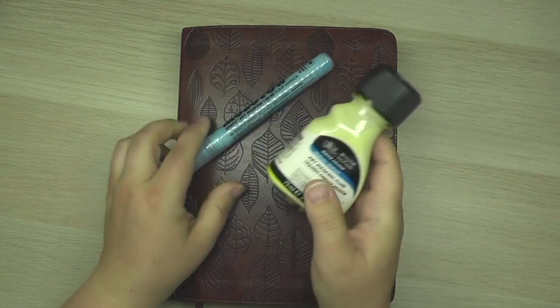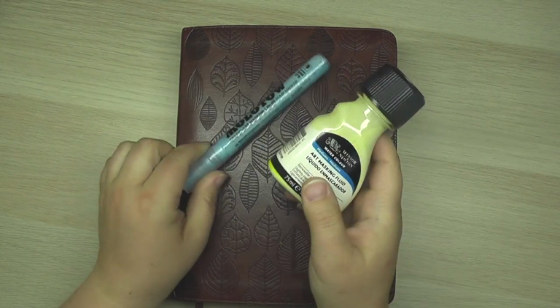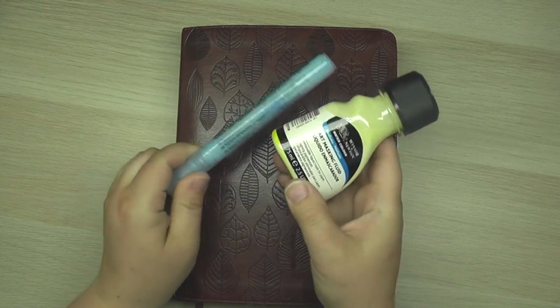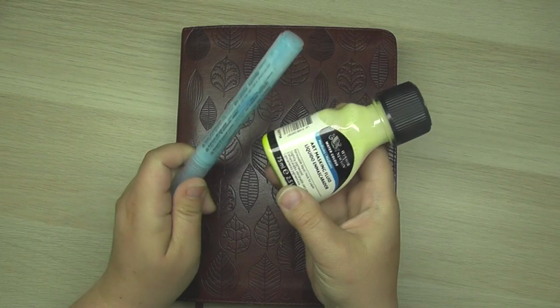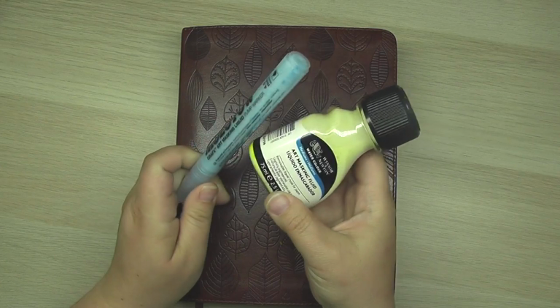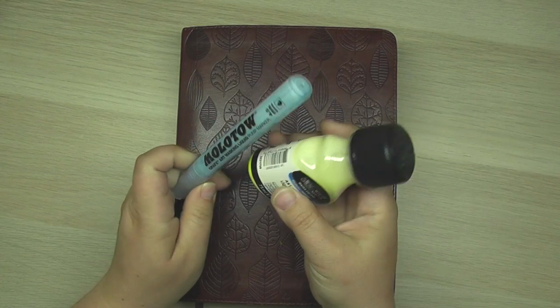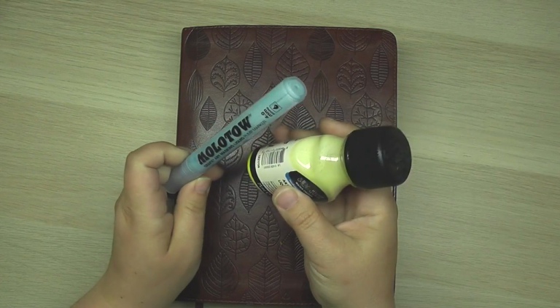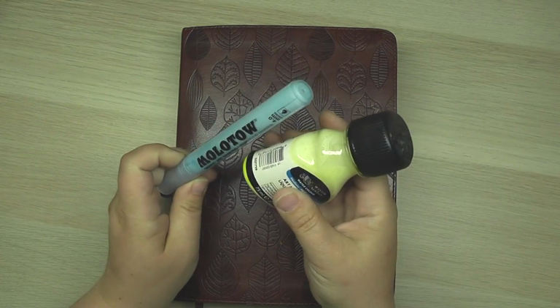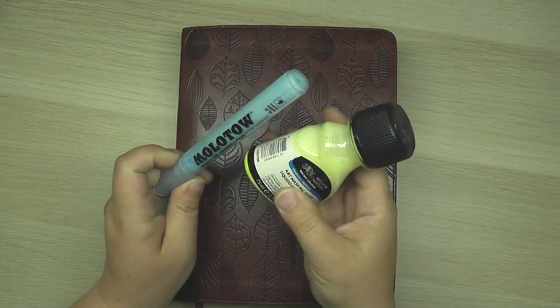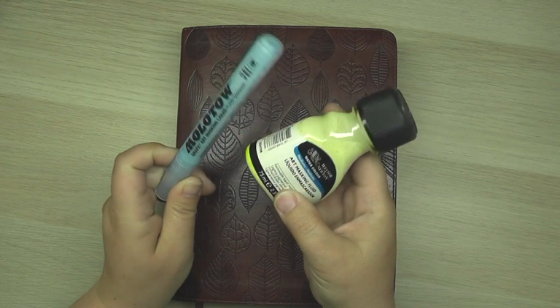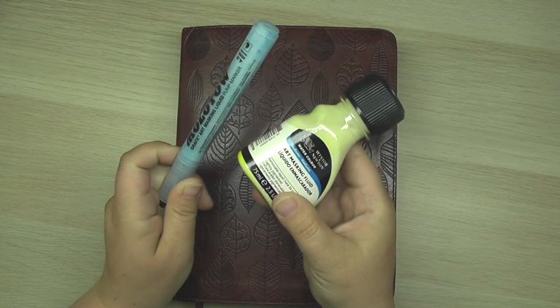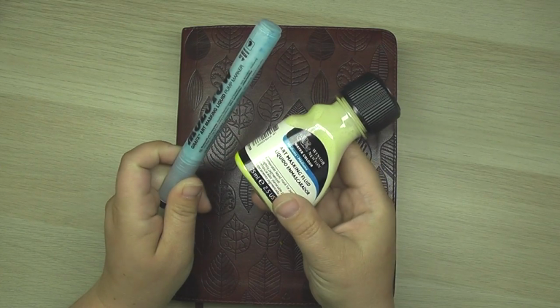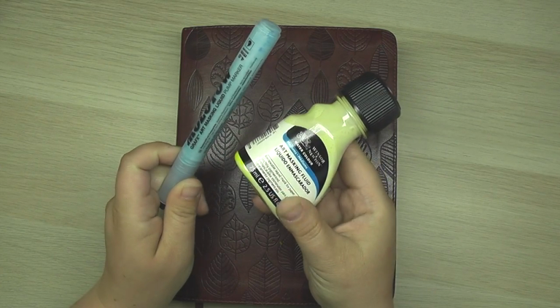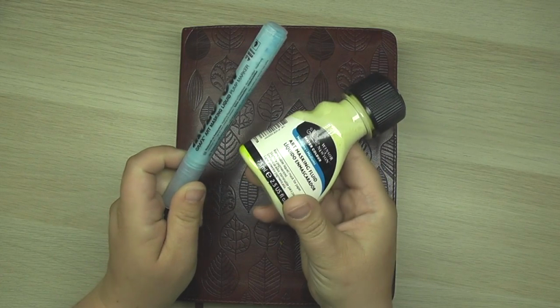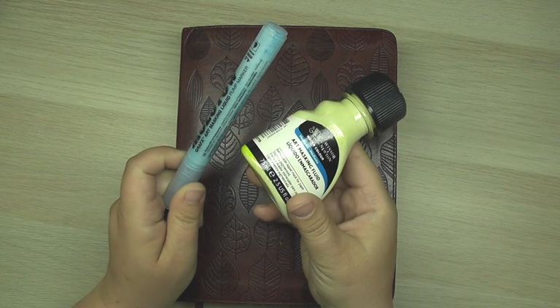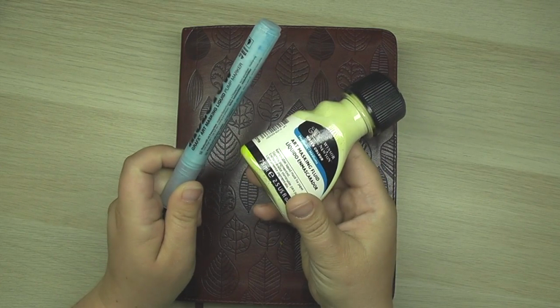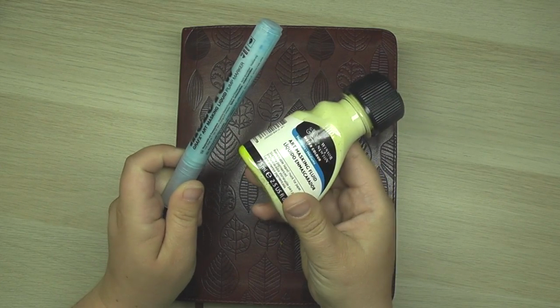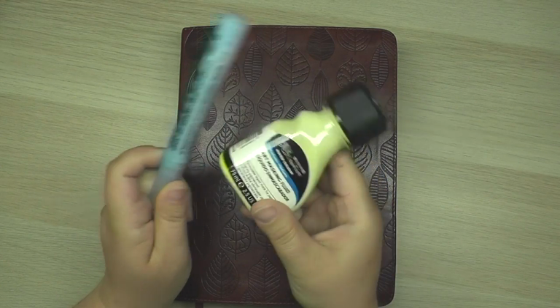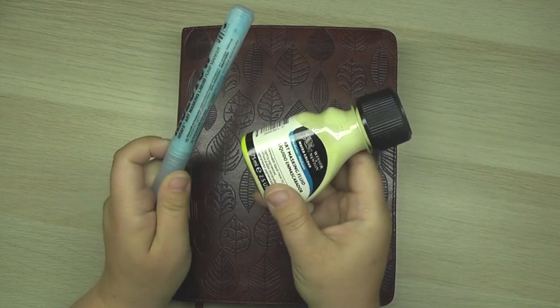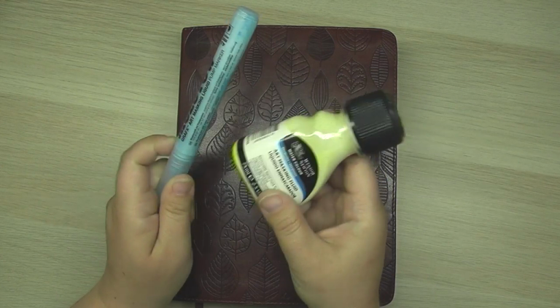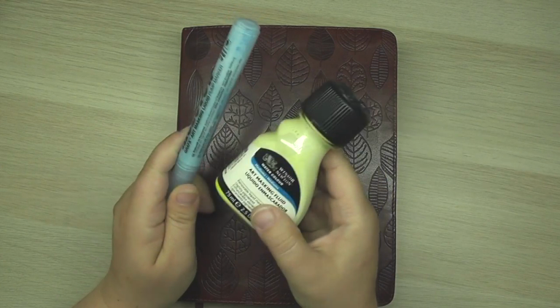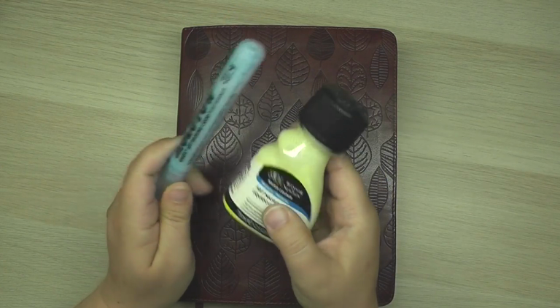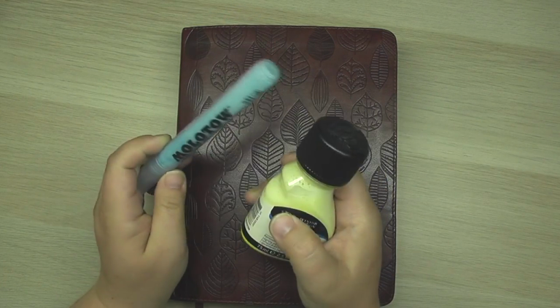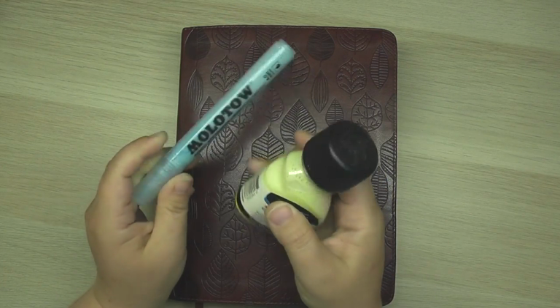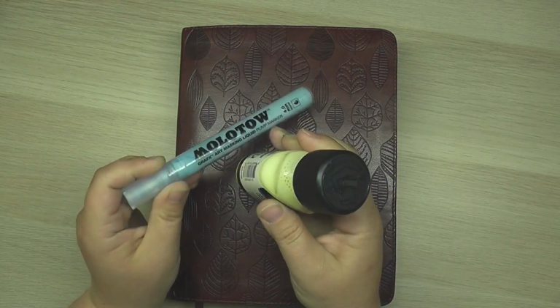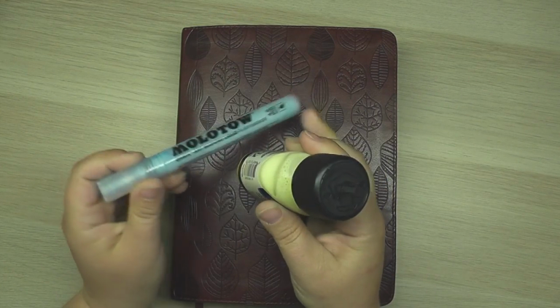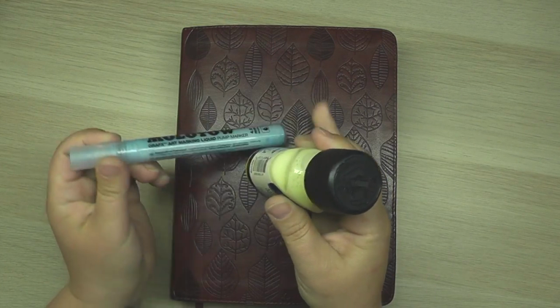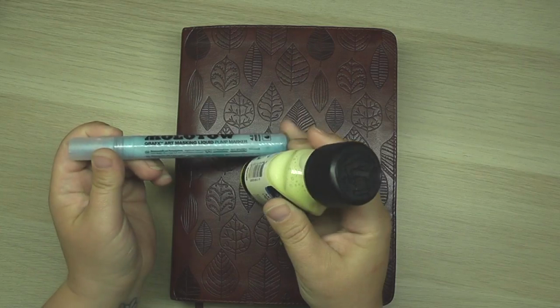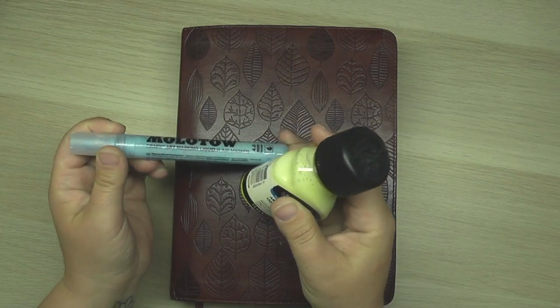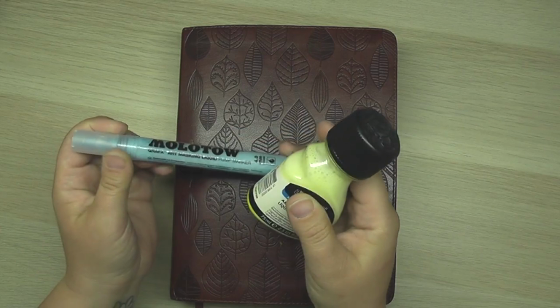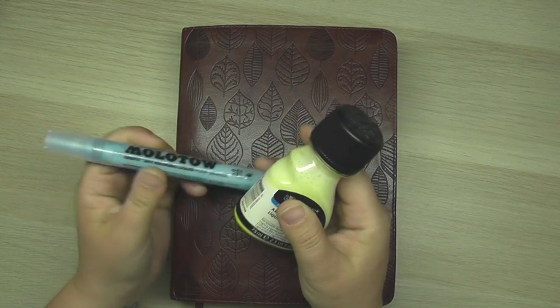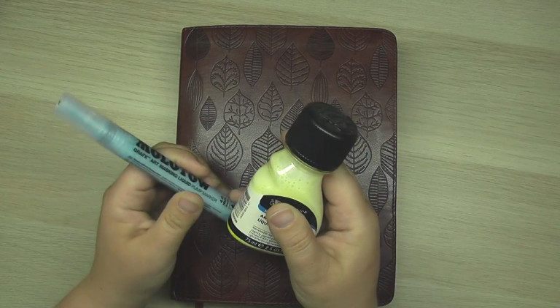Masking fluid — think of it as liquid masking tape. We're going to jump right in and I'll show you how it works.